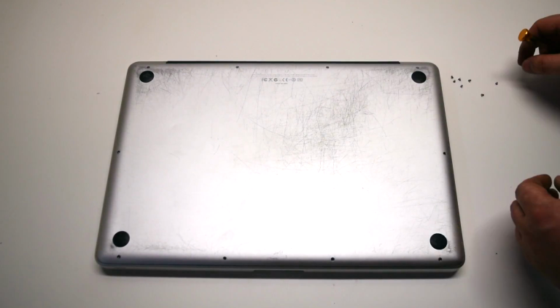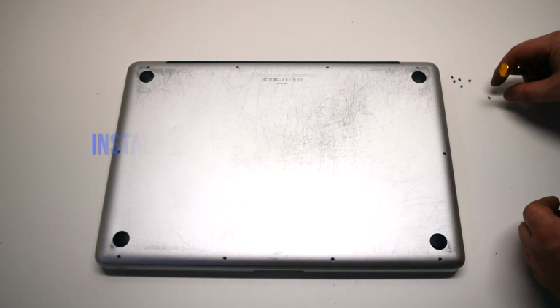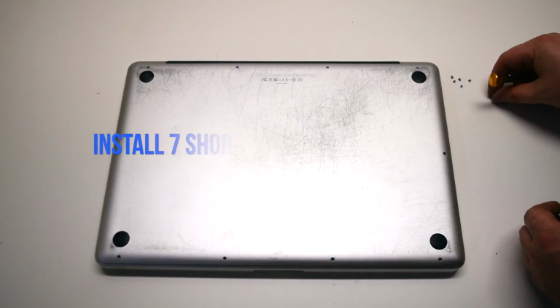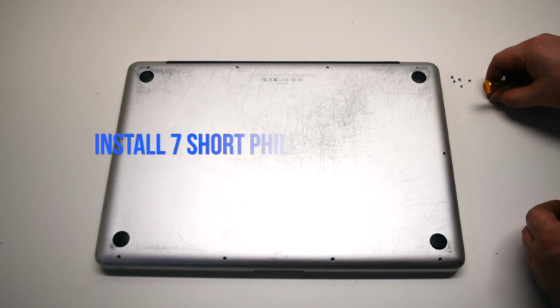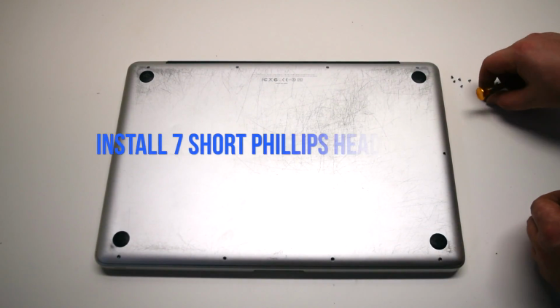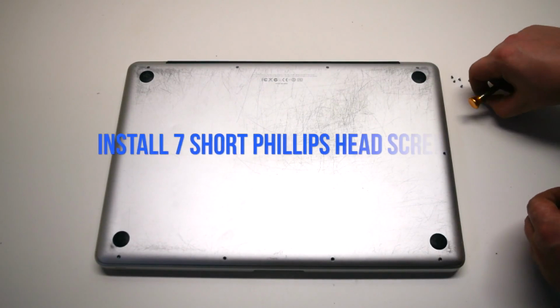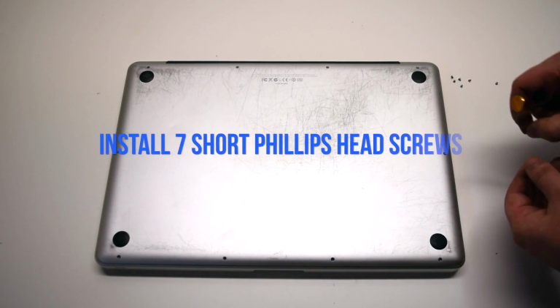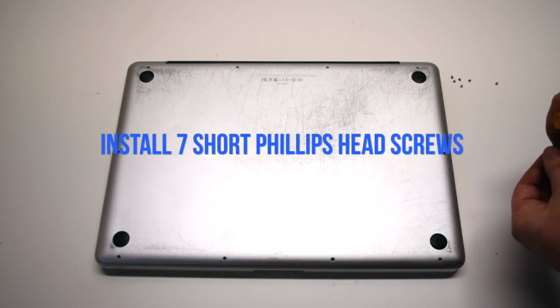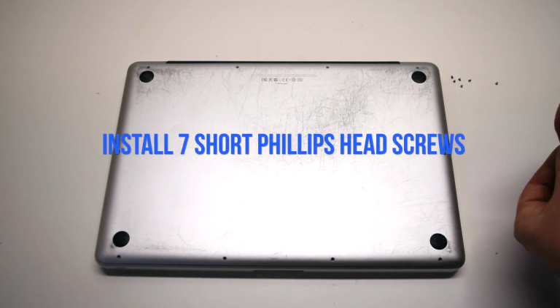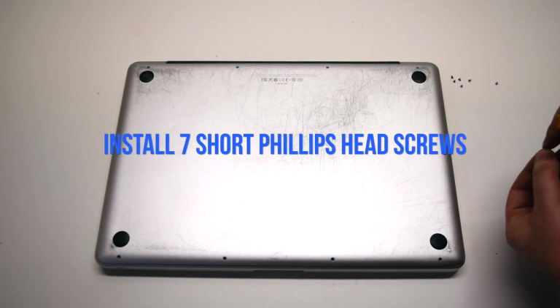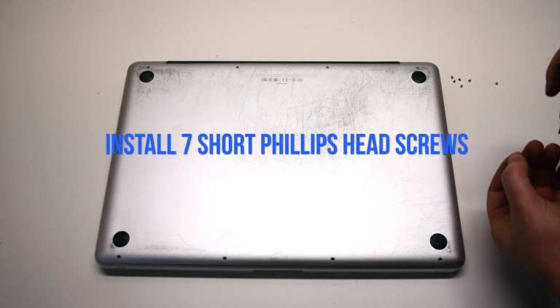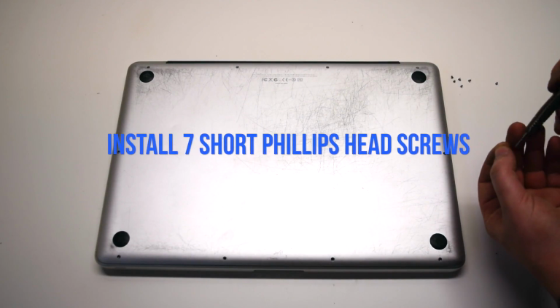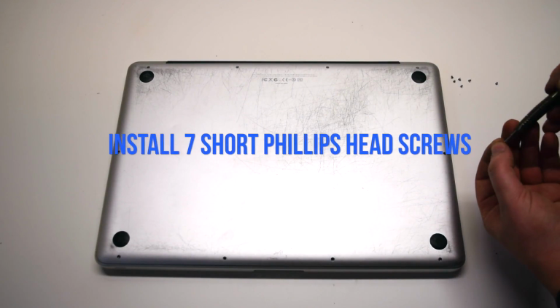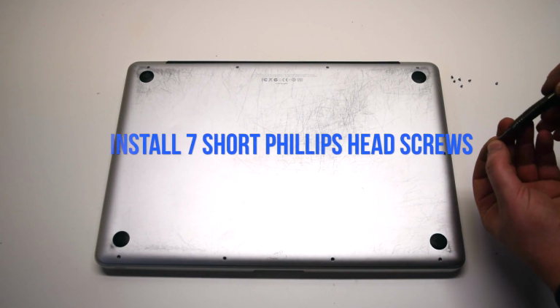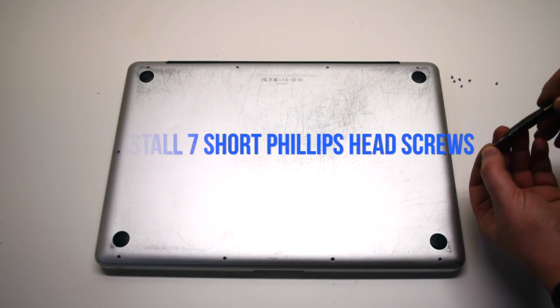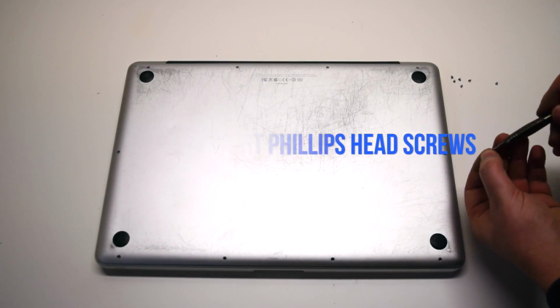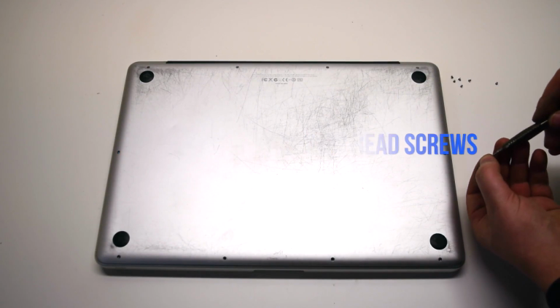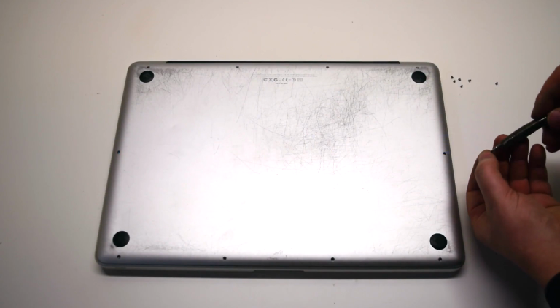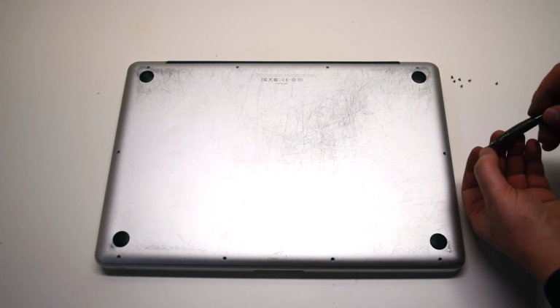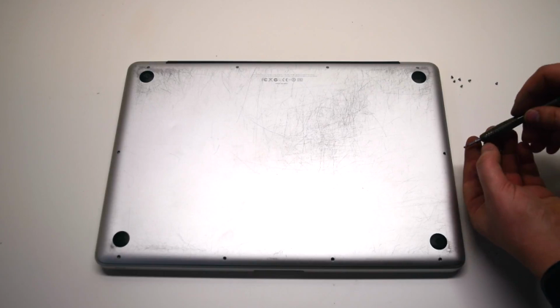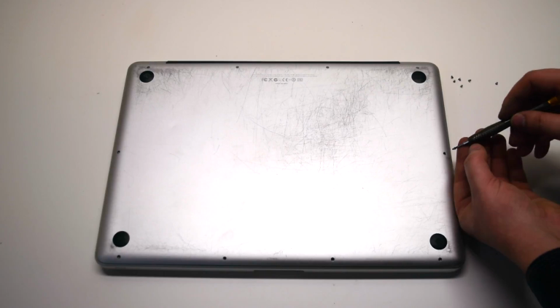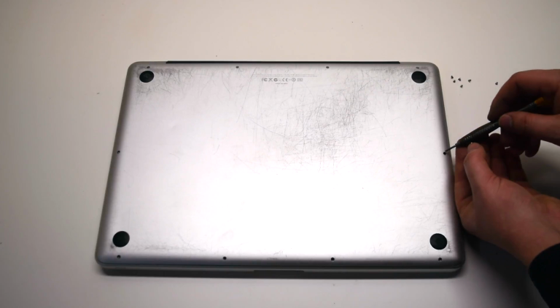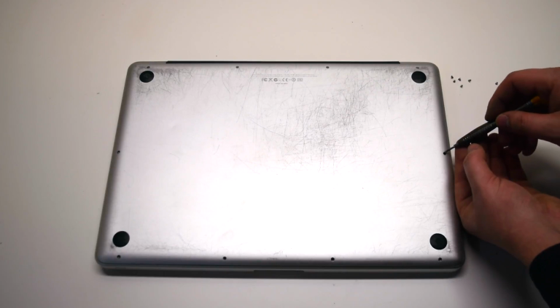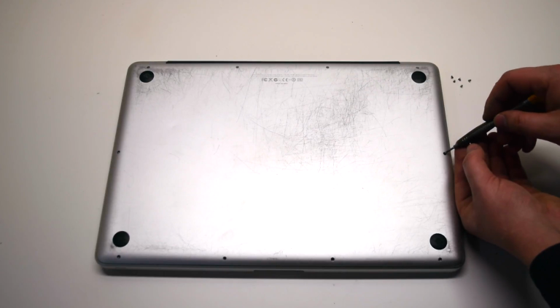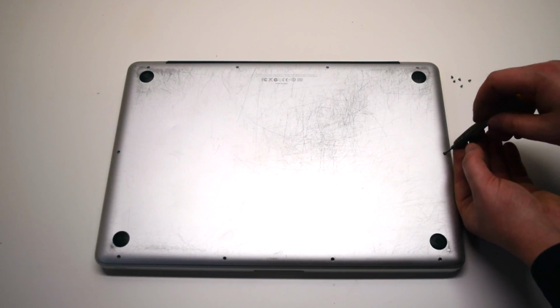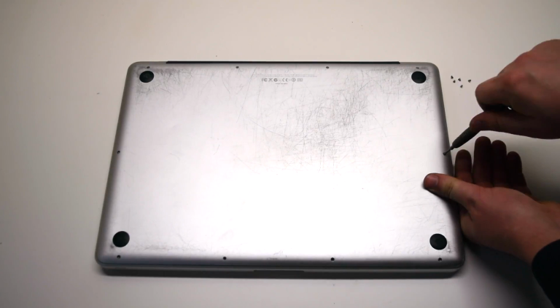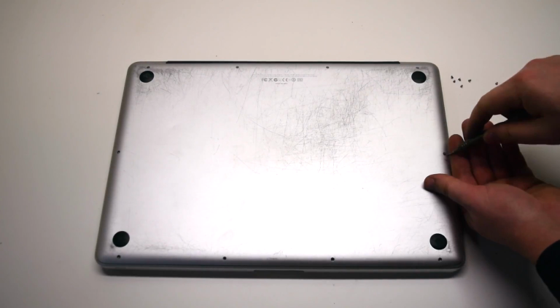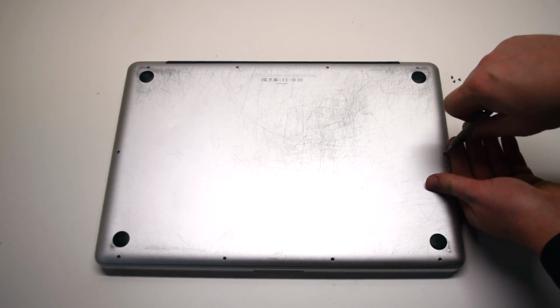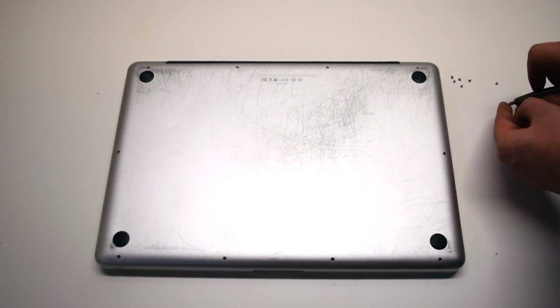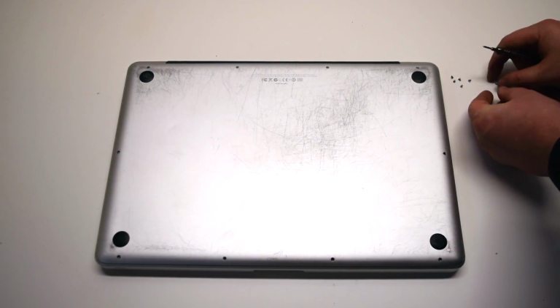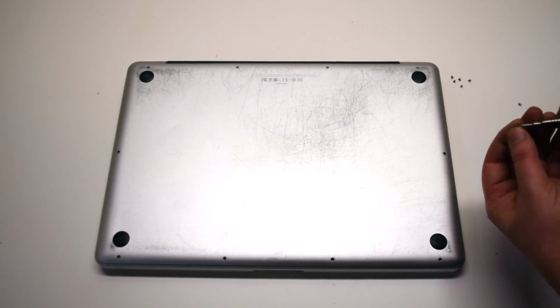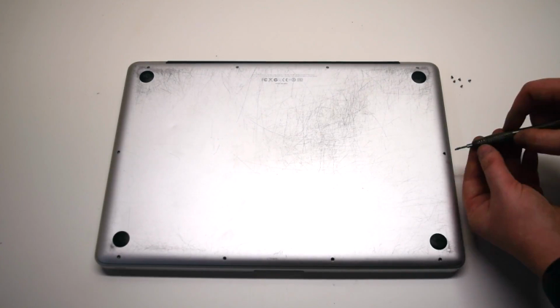Now install the seven short Phillips head screws.